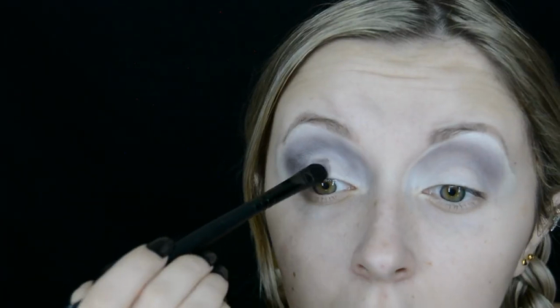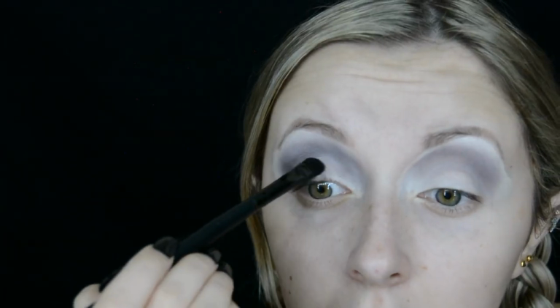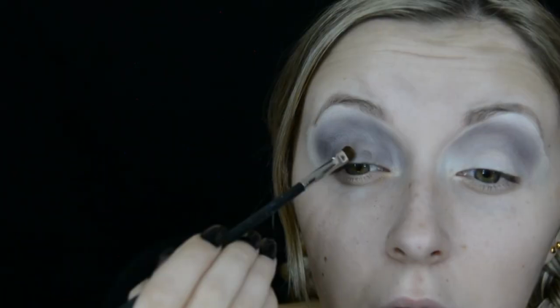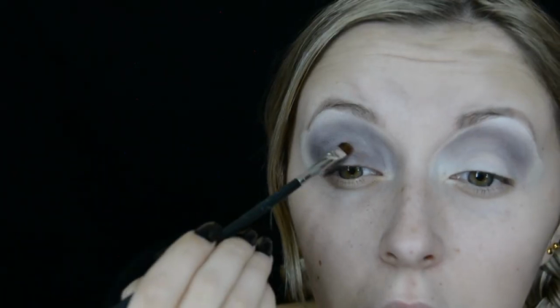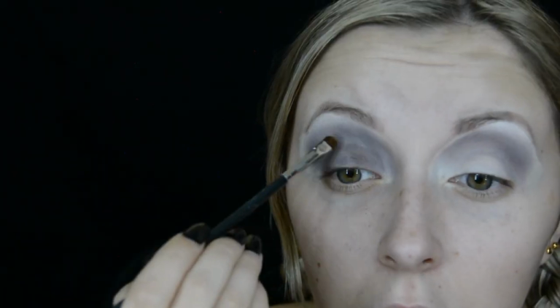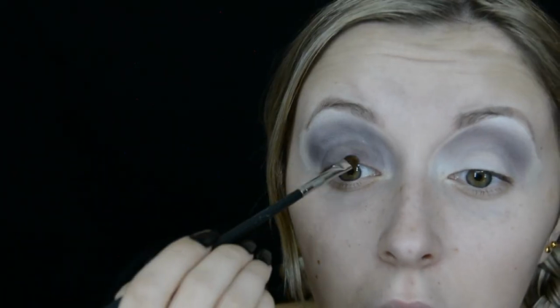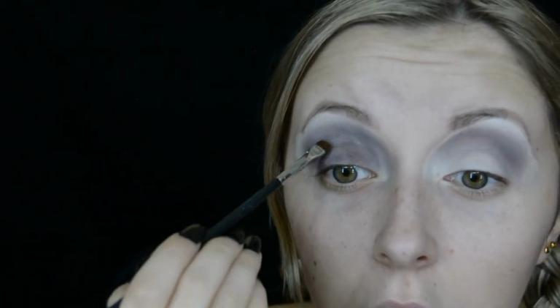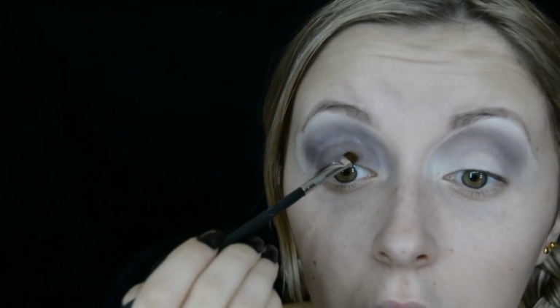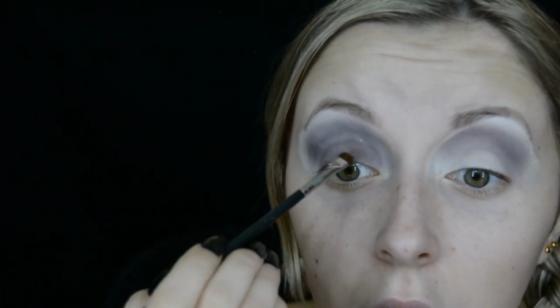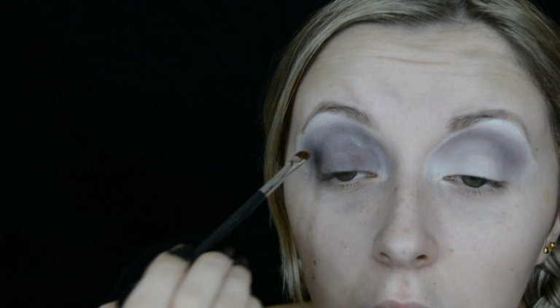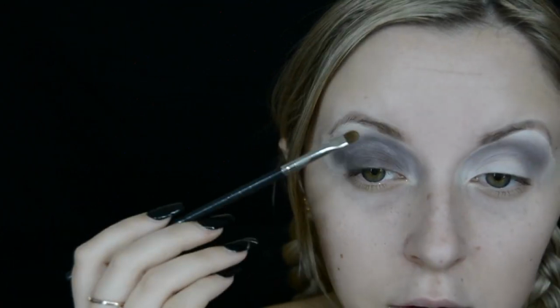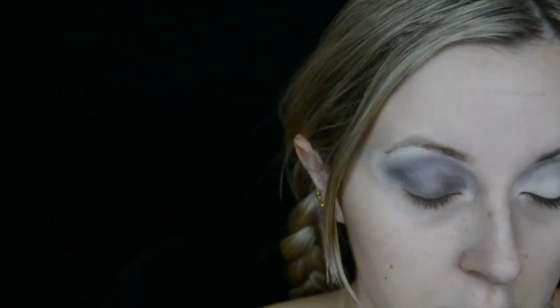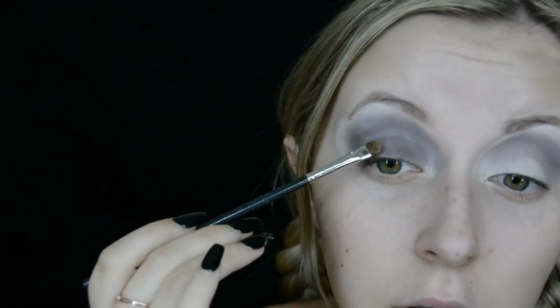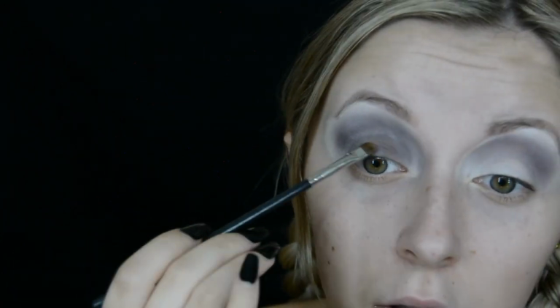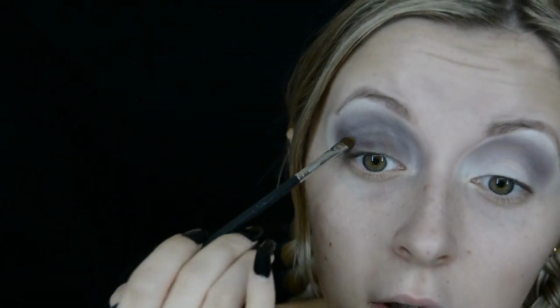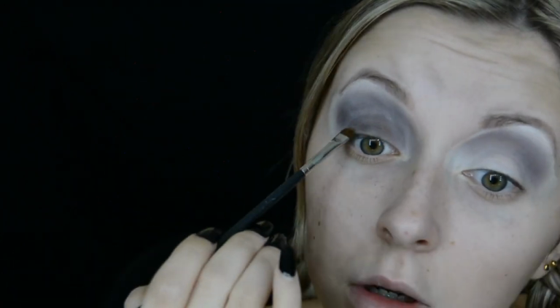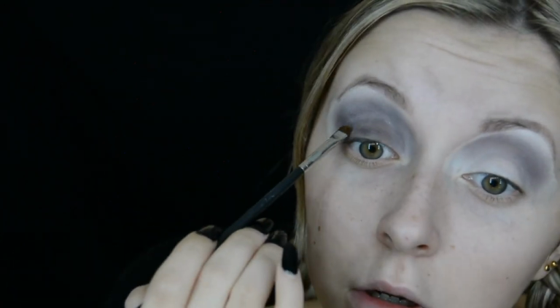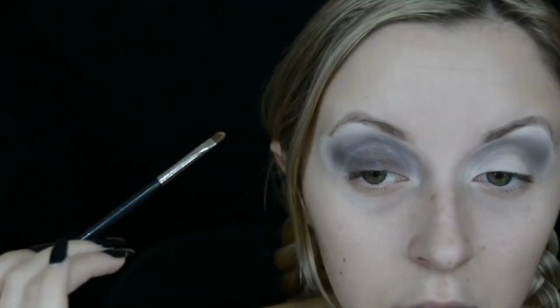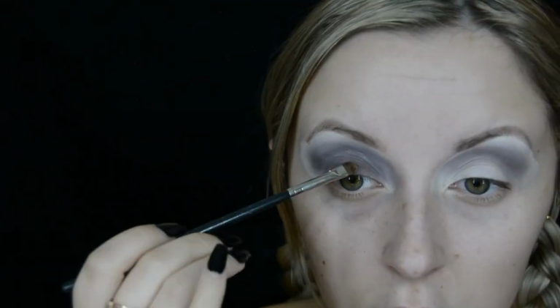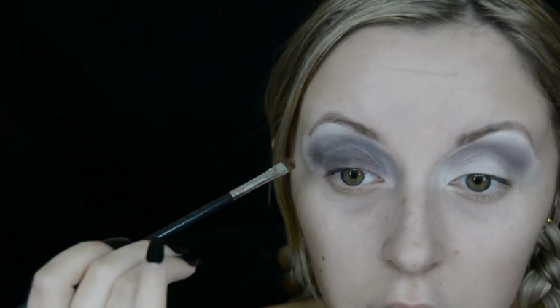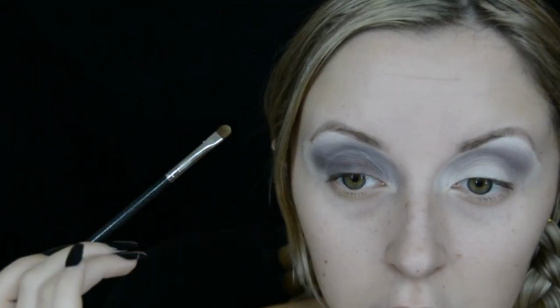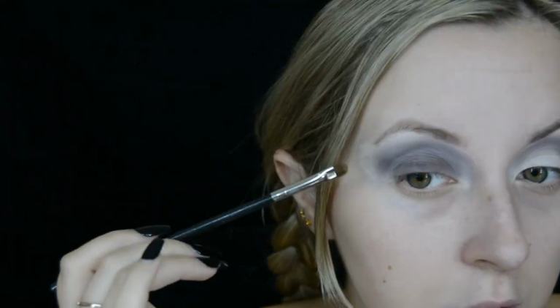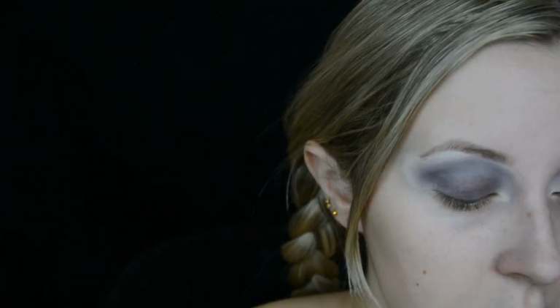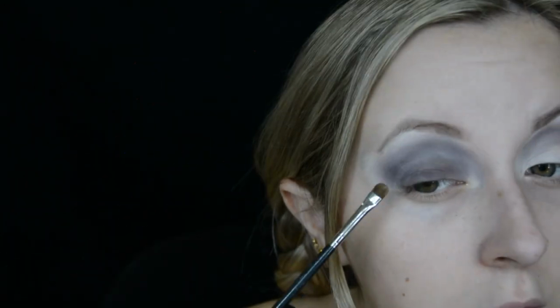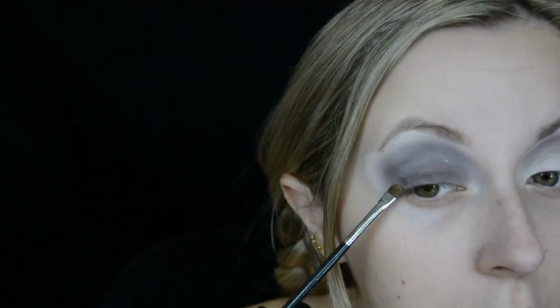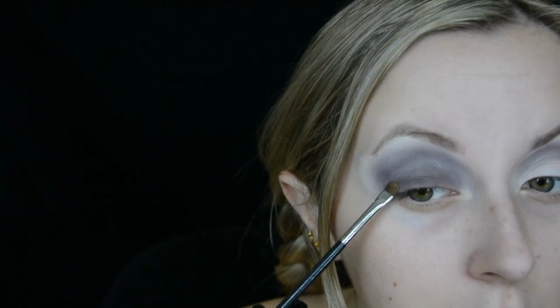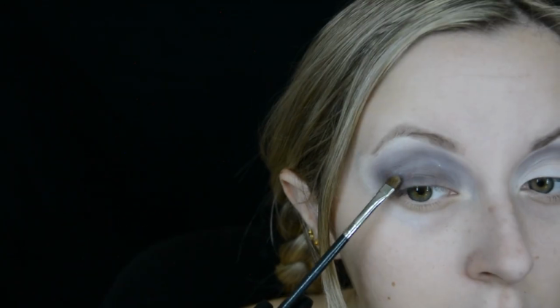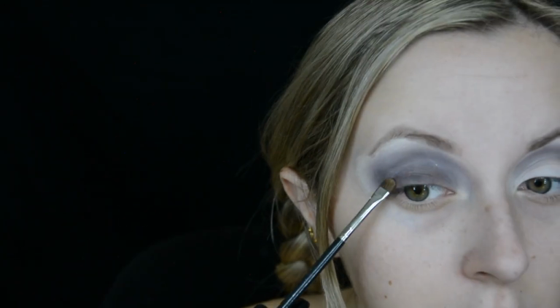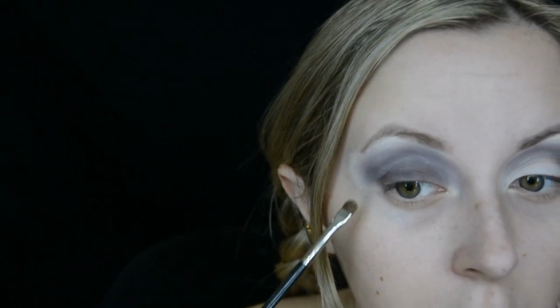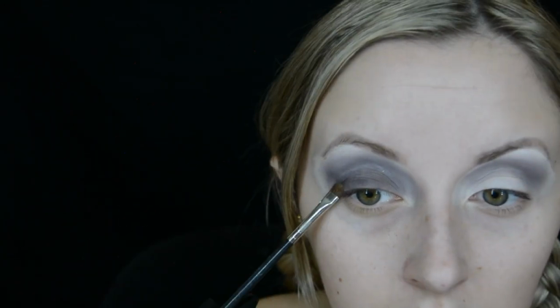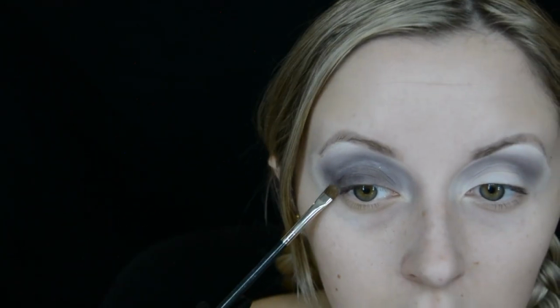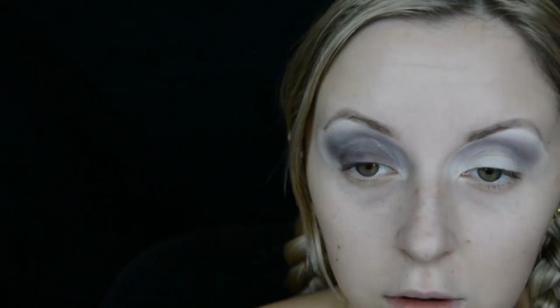I swear I do this with every look — I start off by just placing it in the crease and then I just cover the whole eye in it.